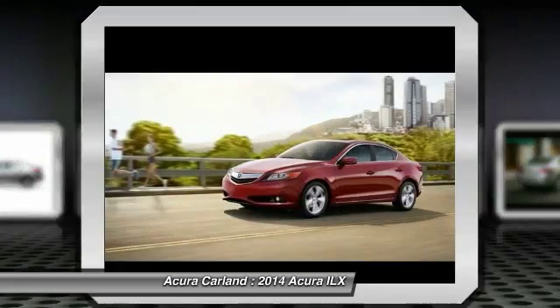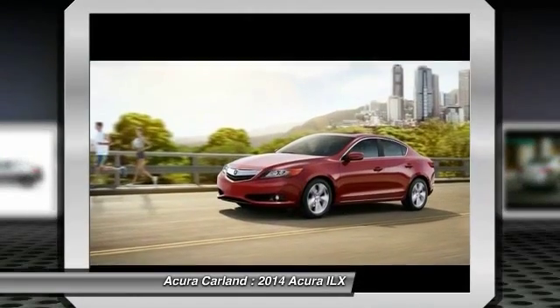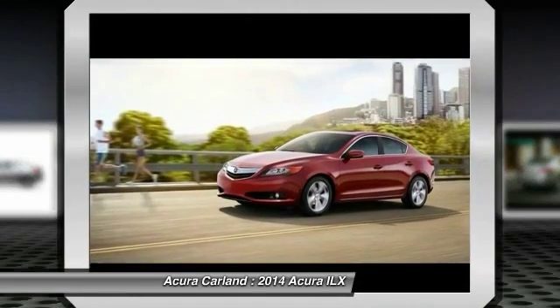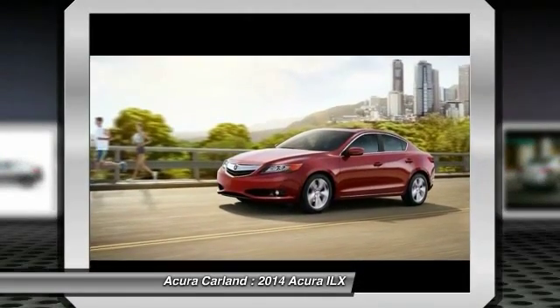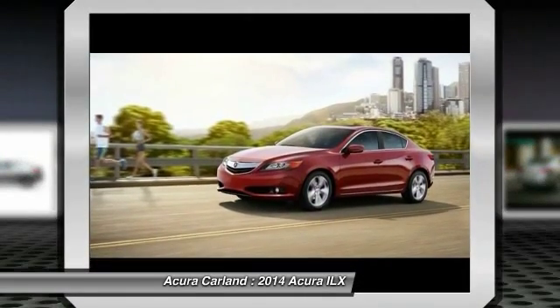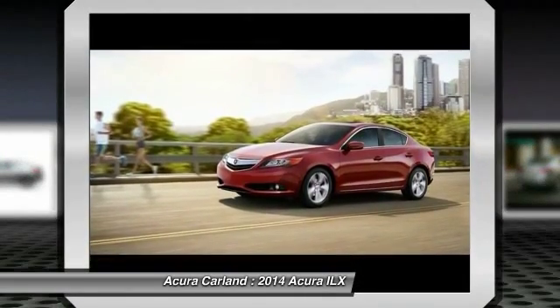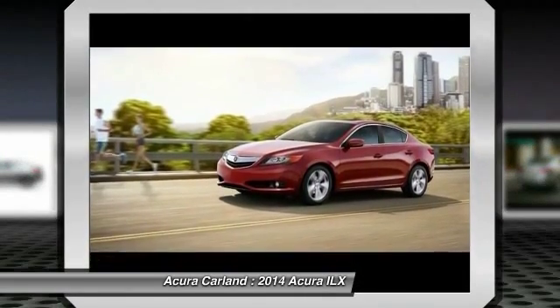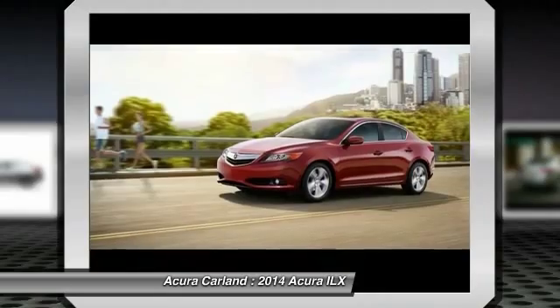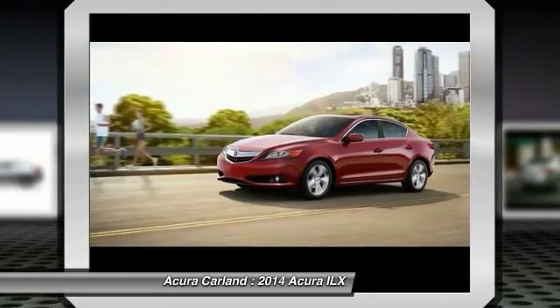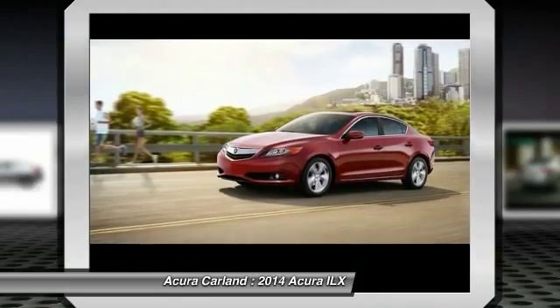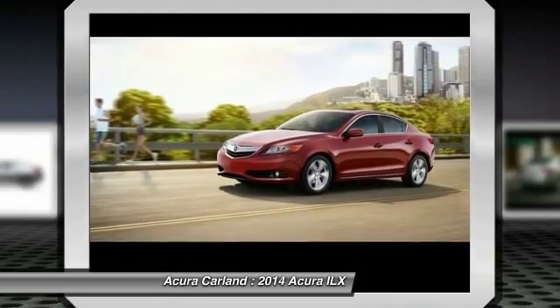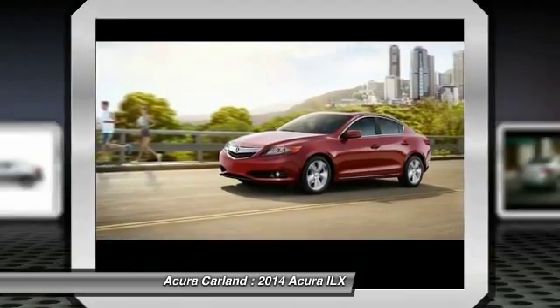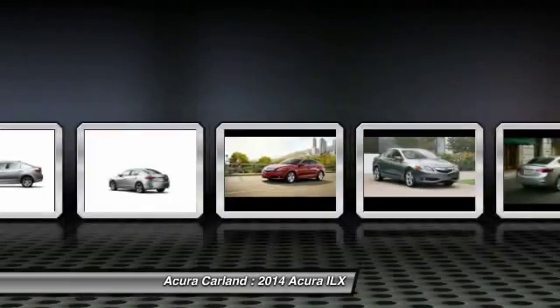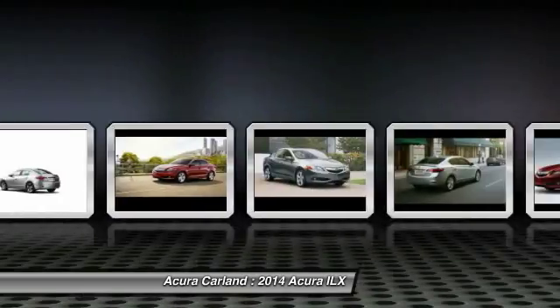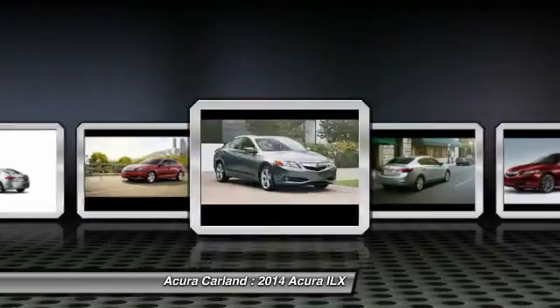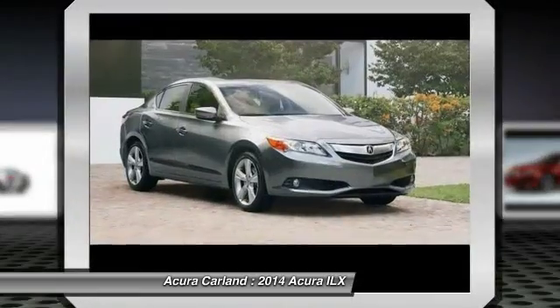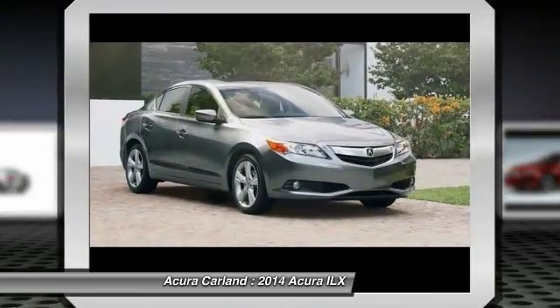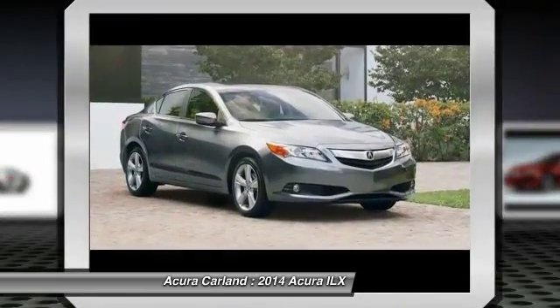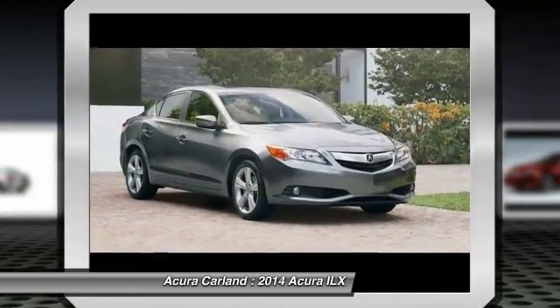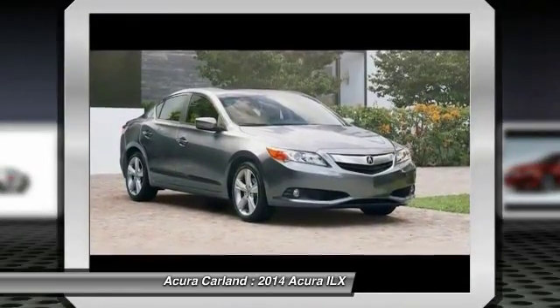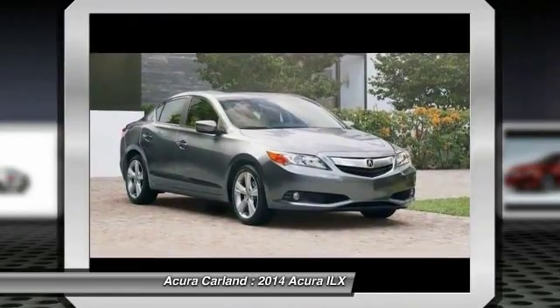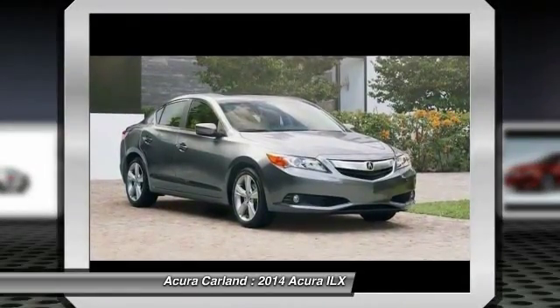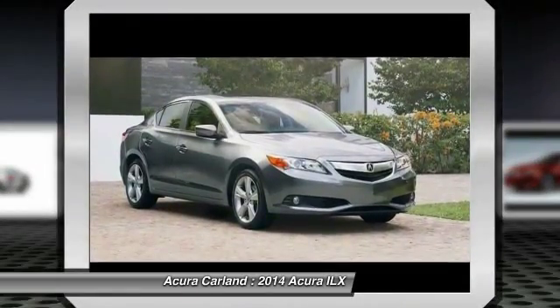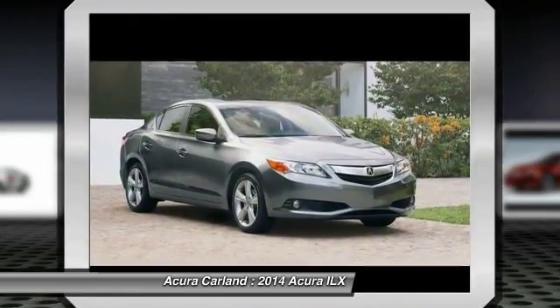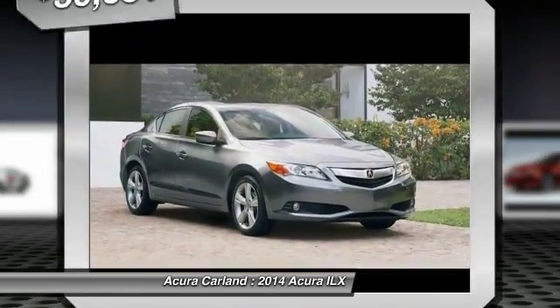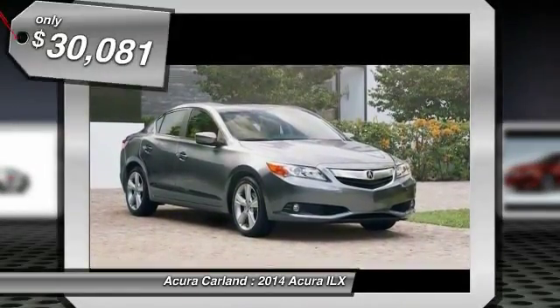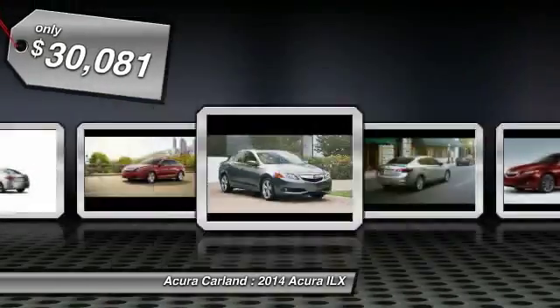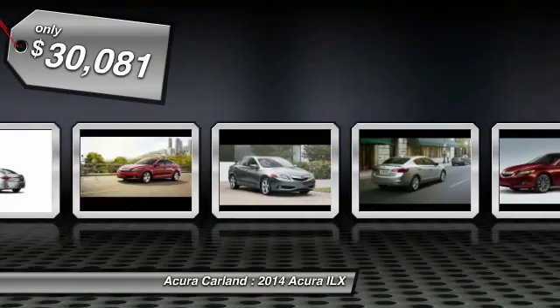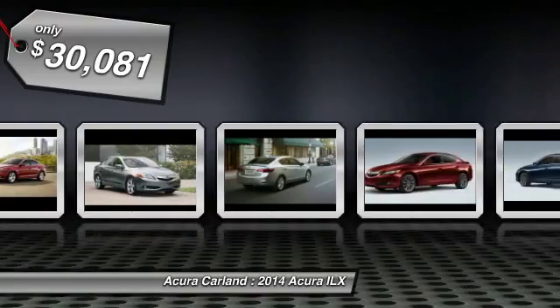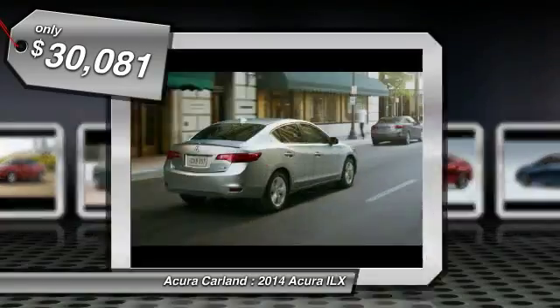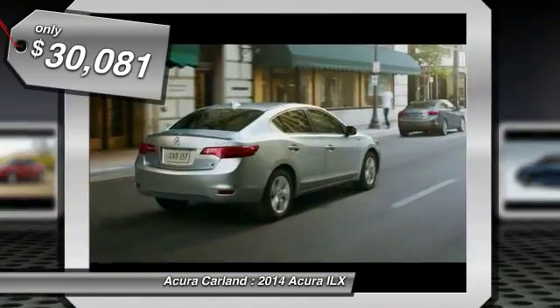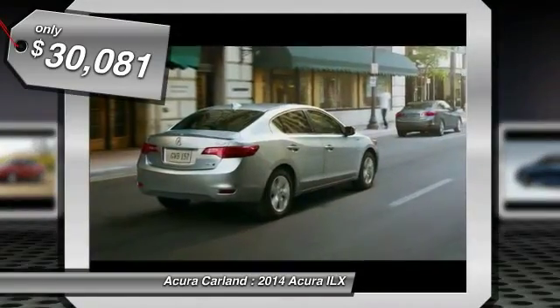If enjoying the drive is something important to you, then the ILX might be the one you are looking for, and is priced below $35,000.